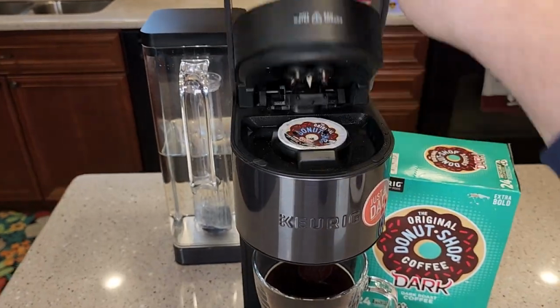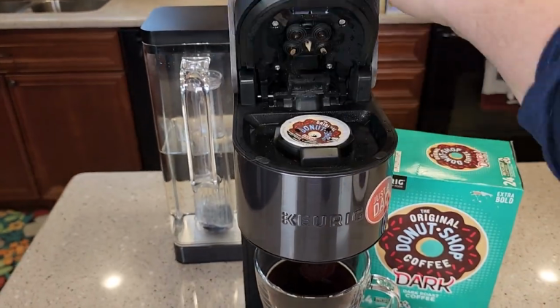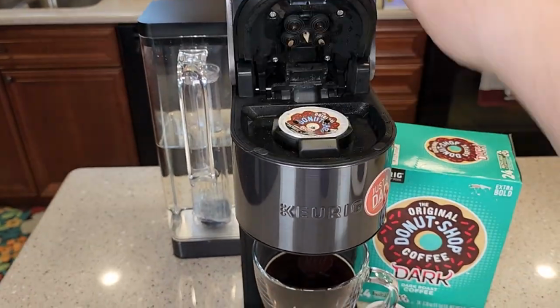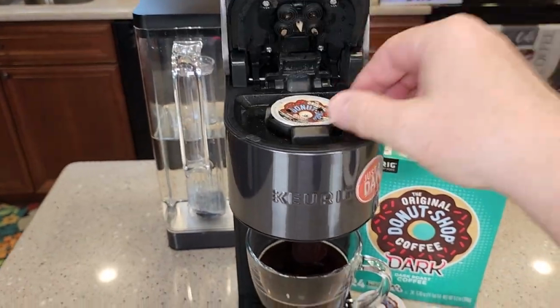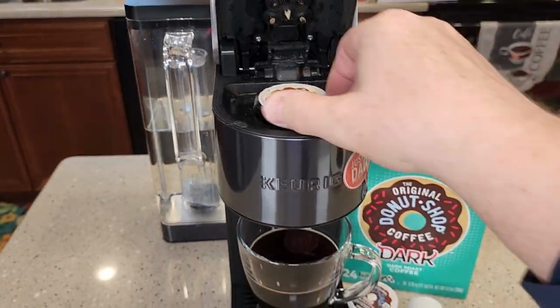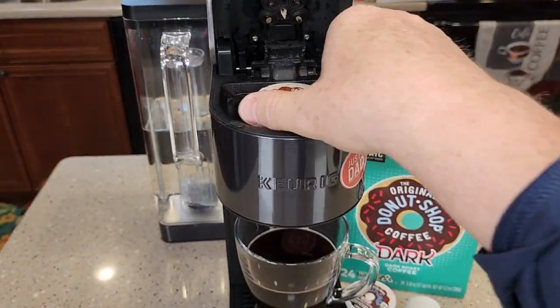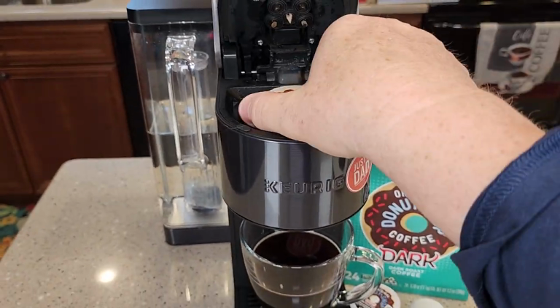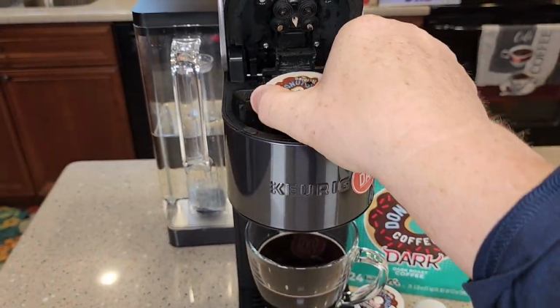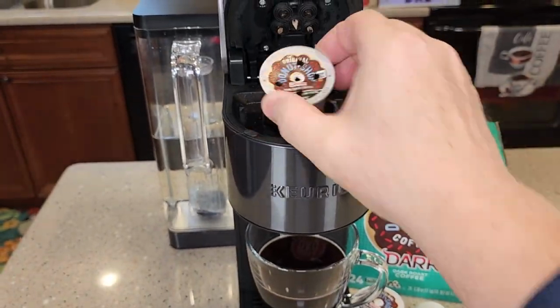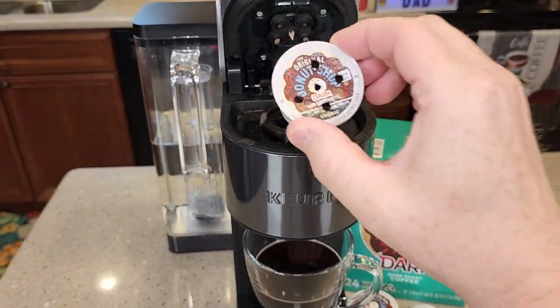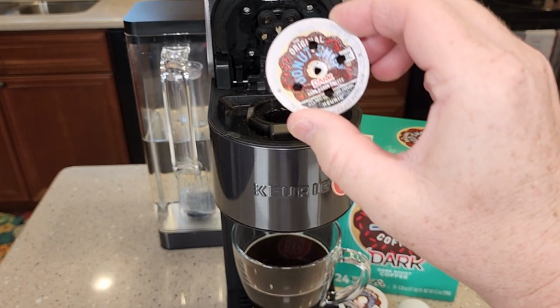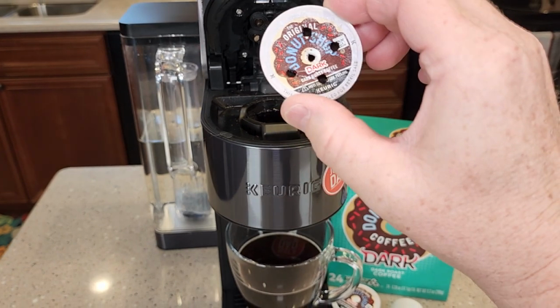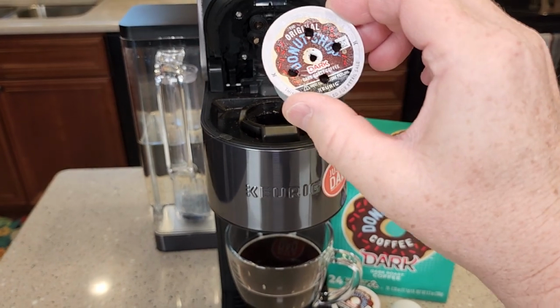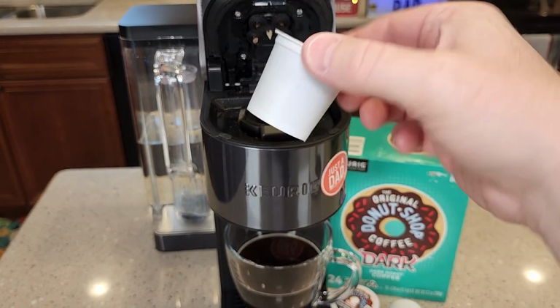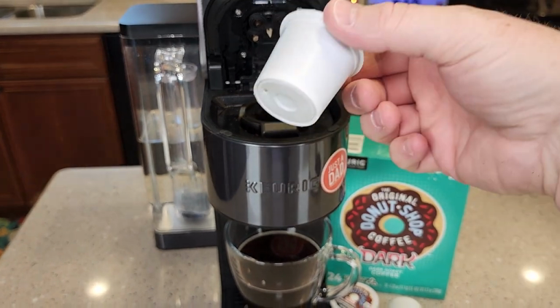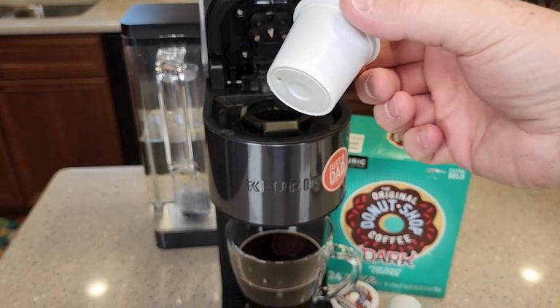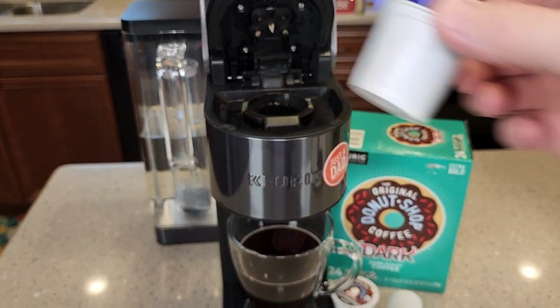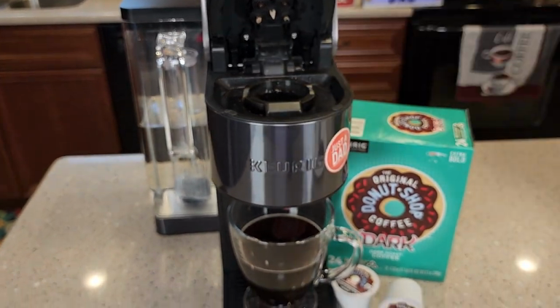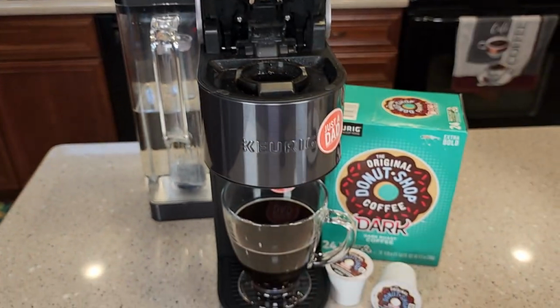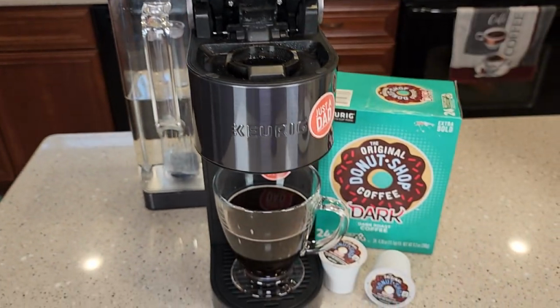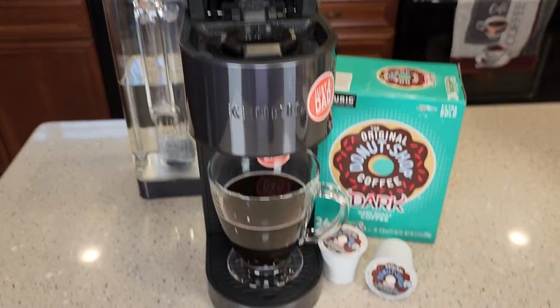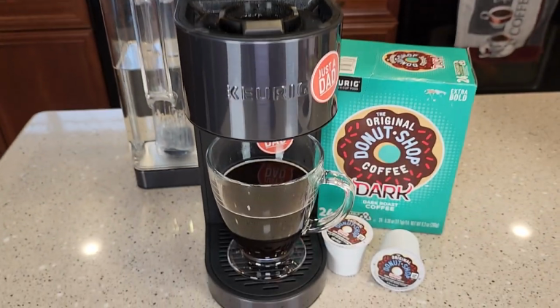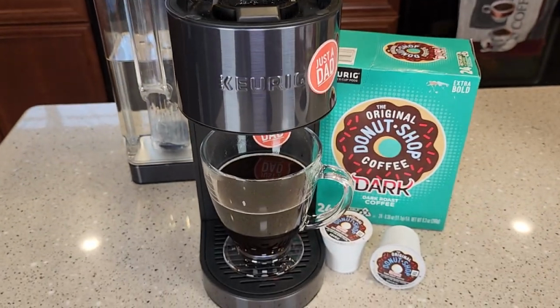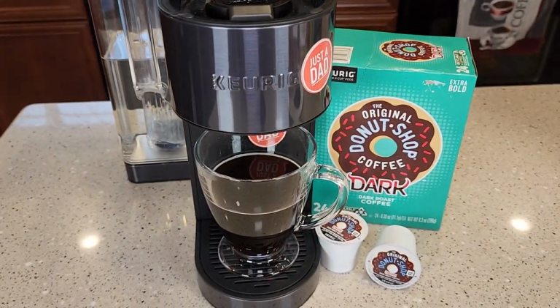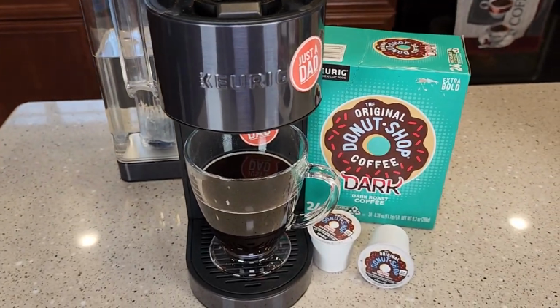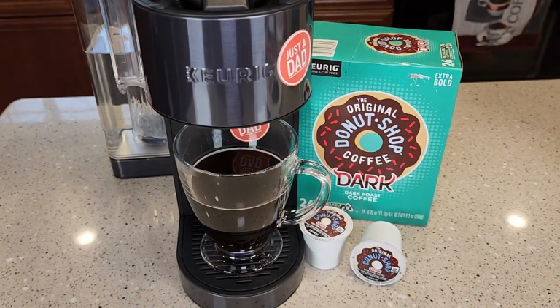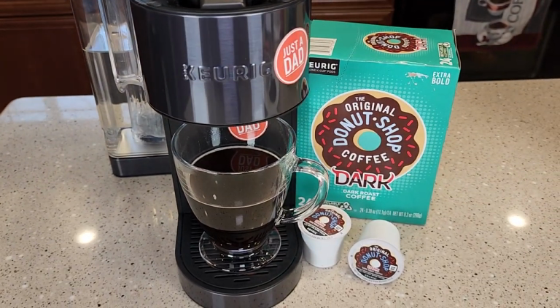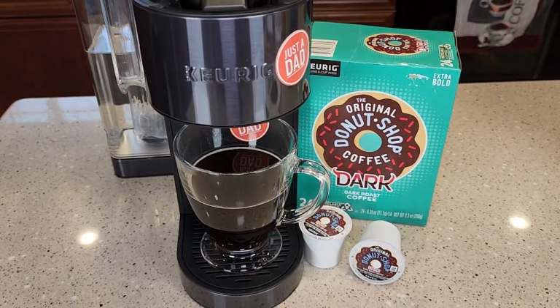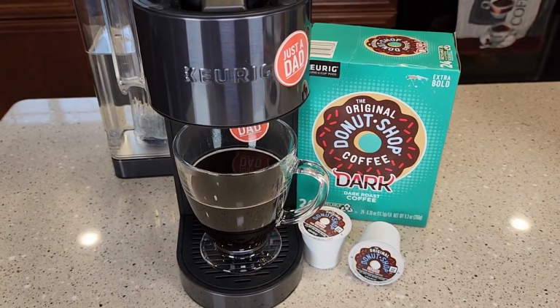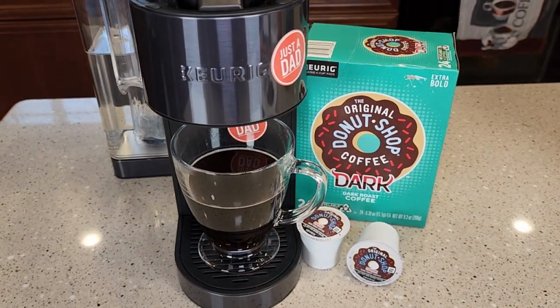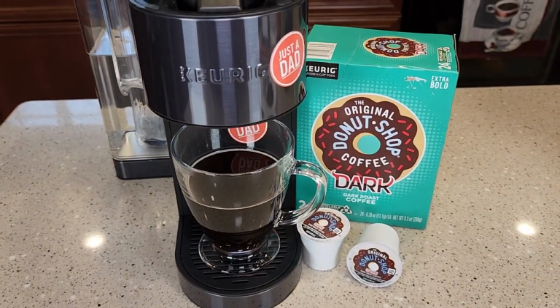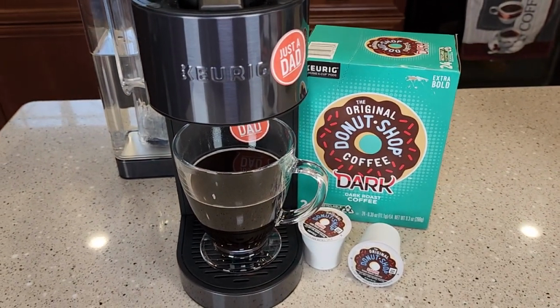Let's open it up. Here's what the K-cup looks like when it's done brewing. Thanks everybody for watching.